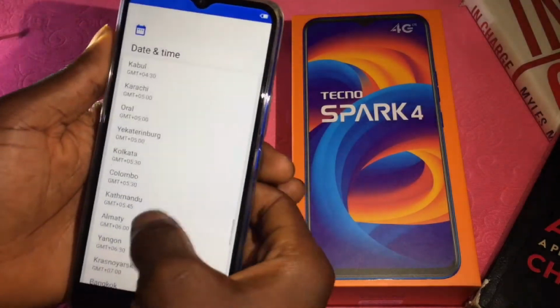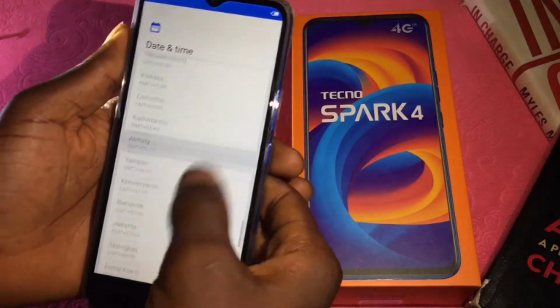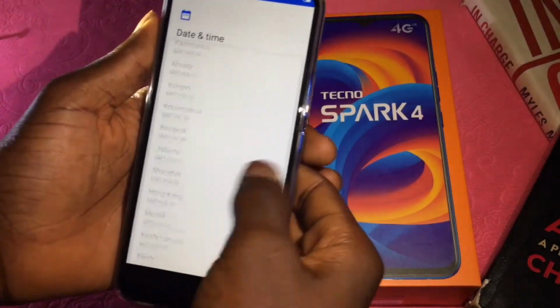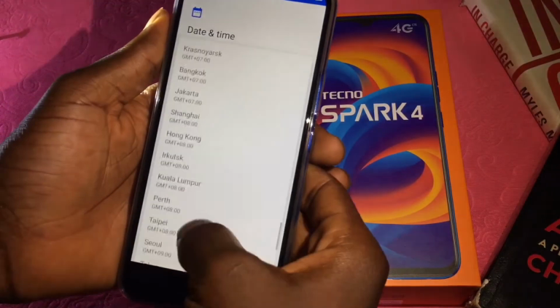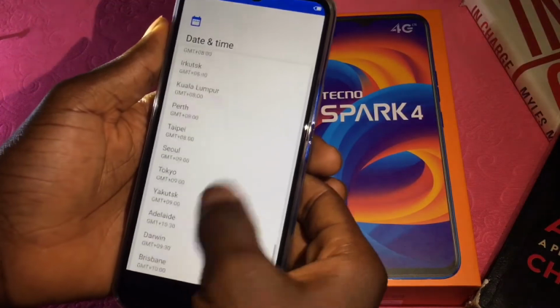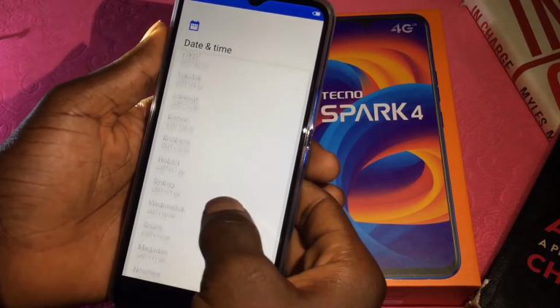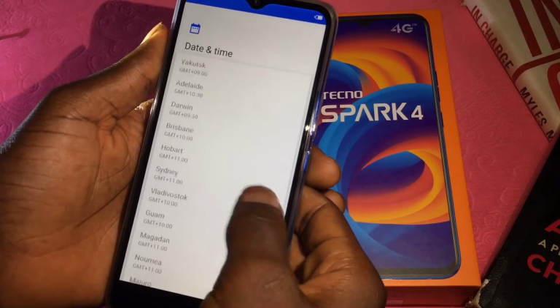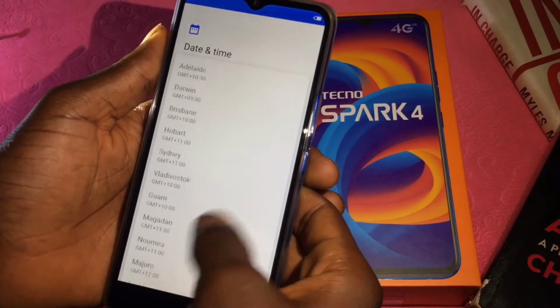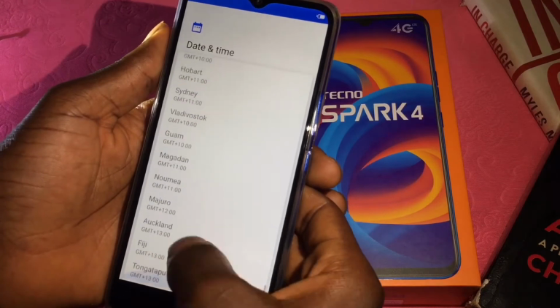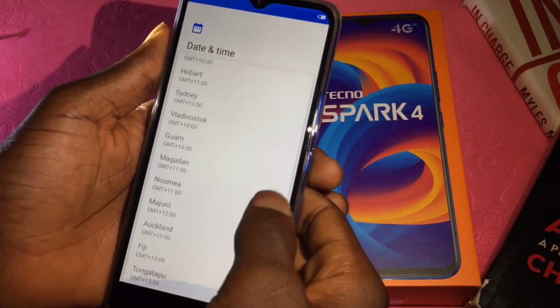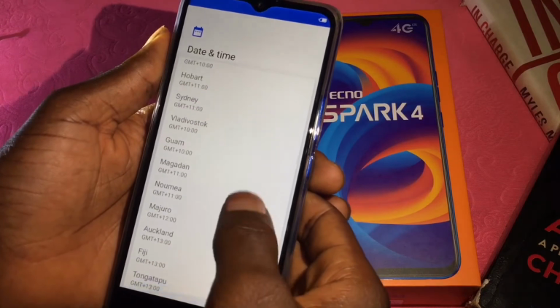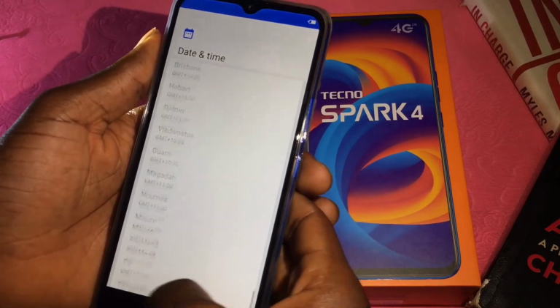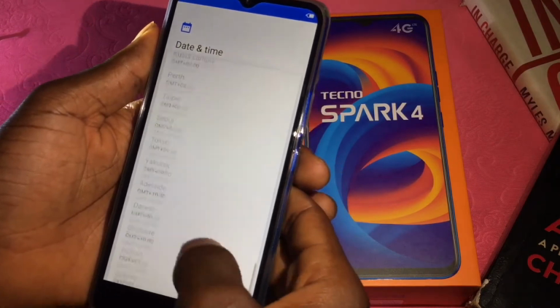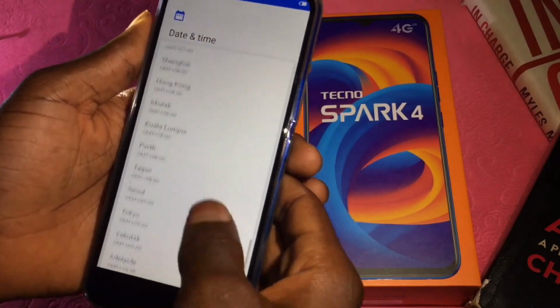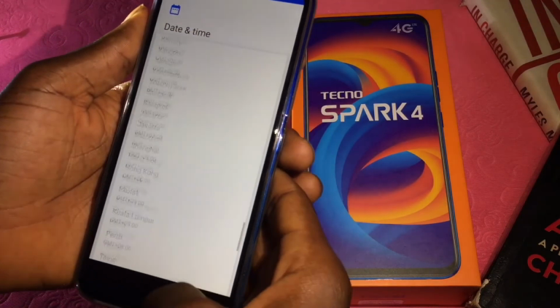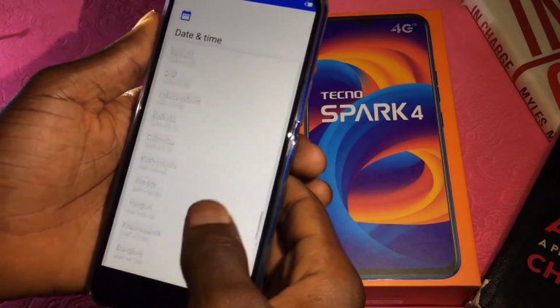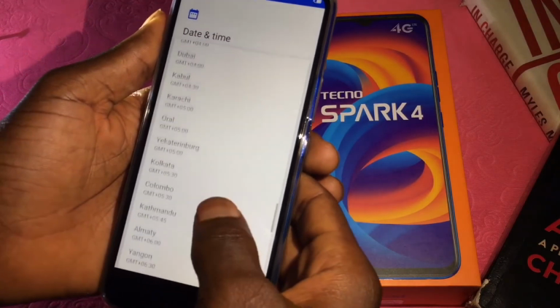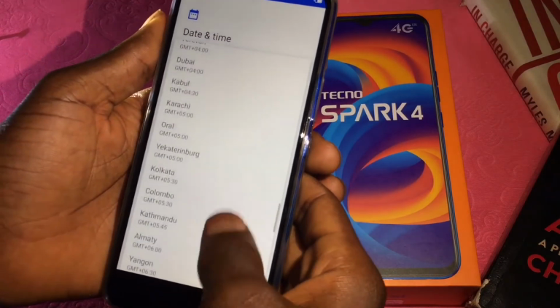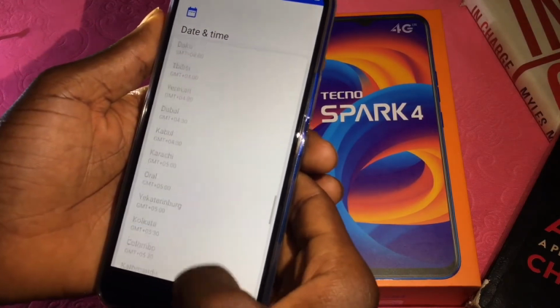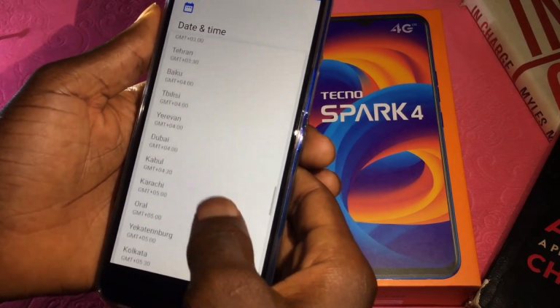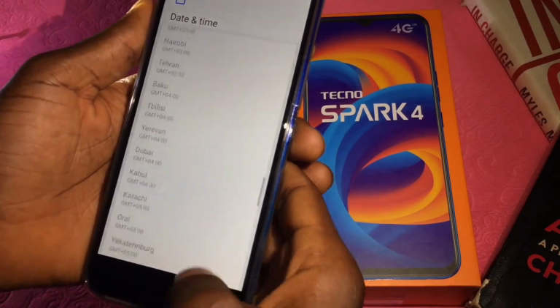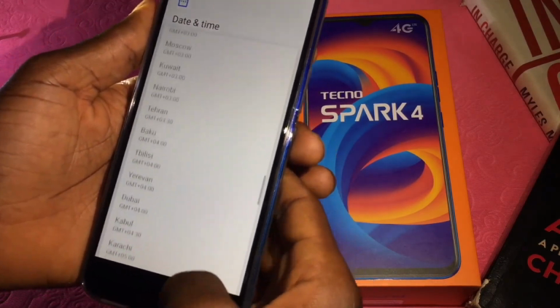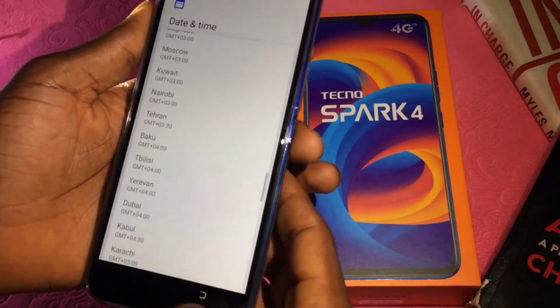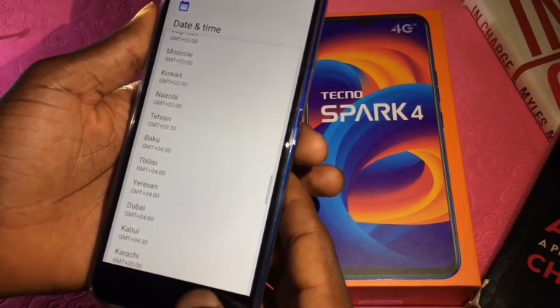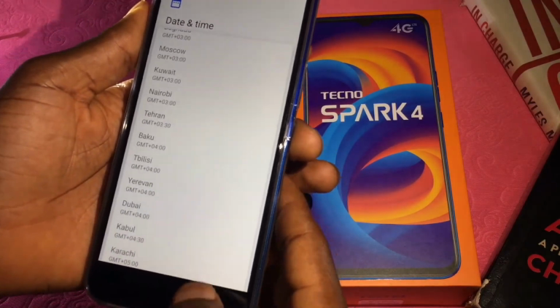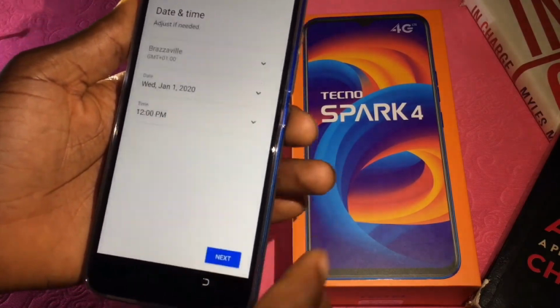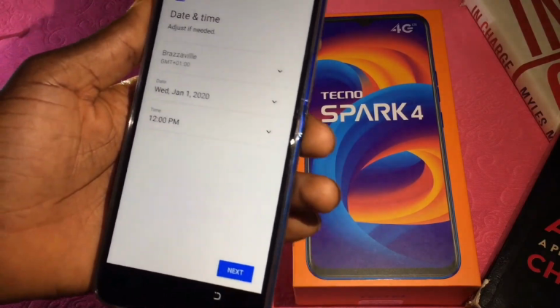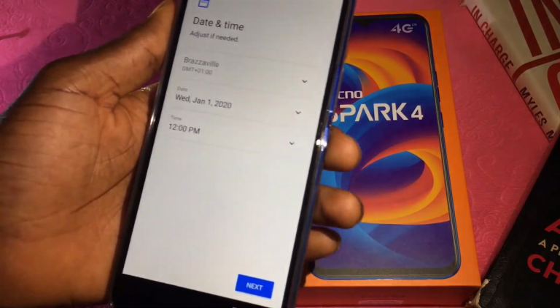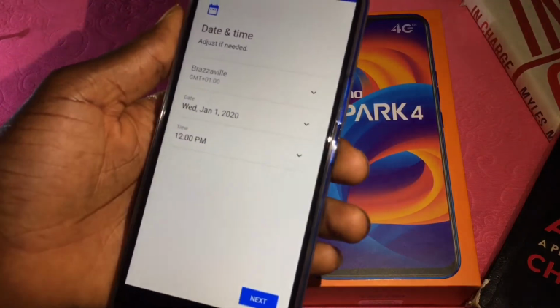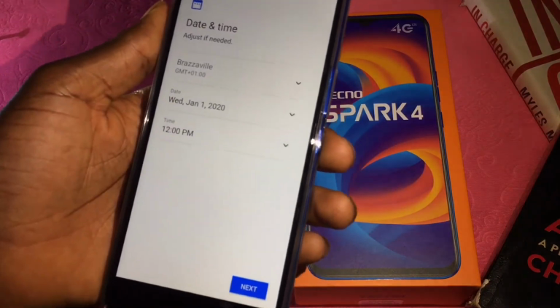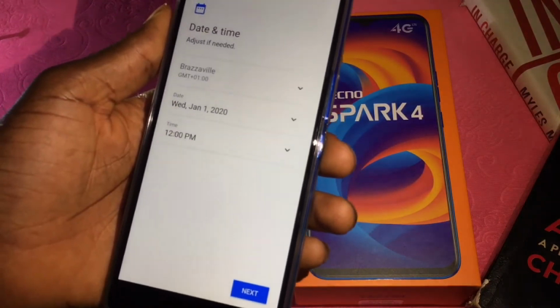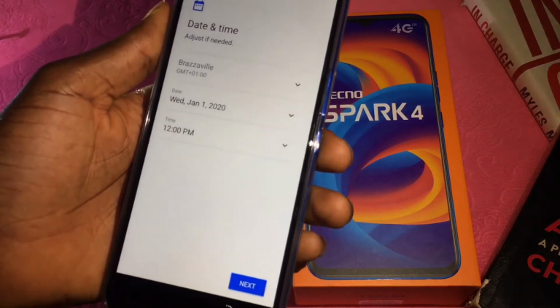Powering the phone on, you'll be required to provide certain pieces of information to get your device ready to use, which I will speedily do.